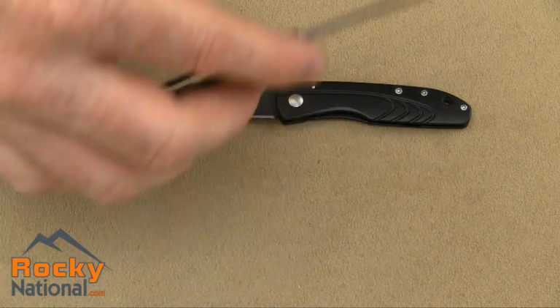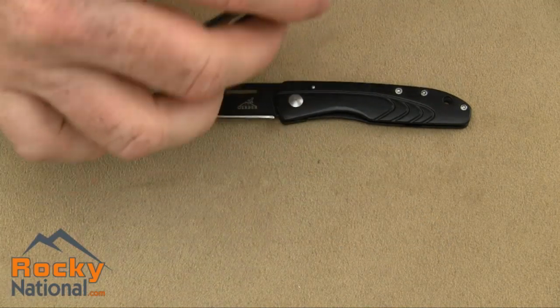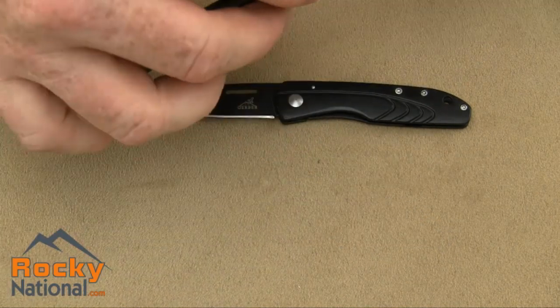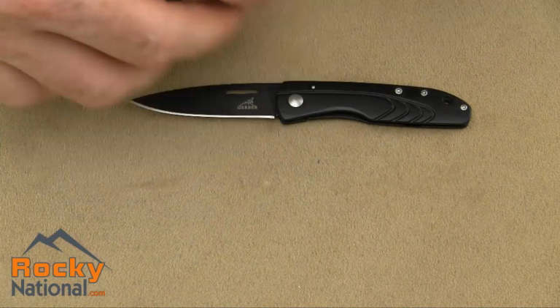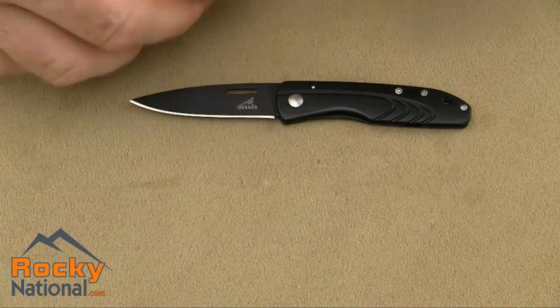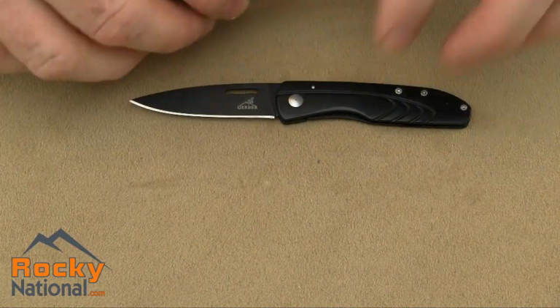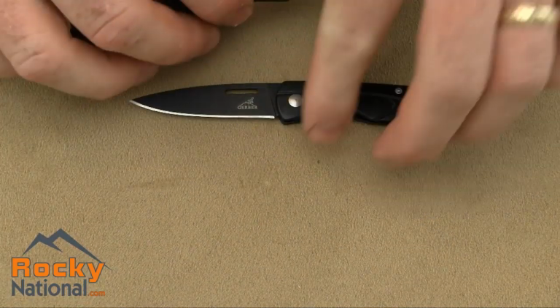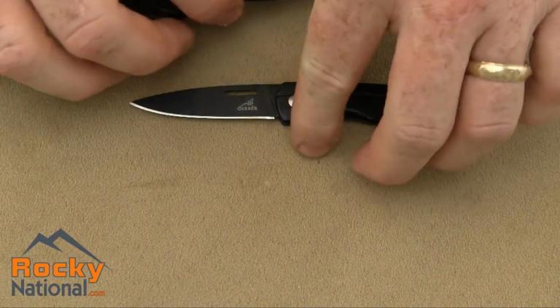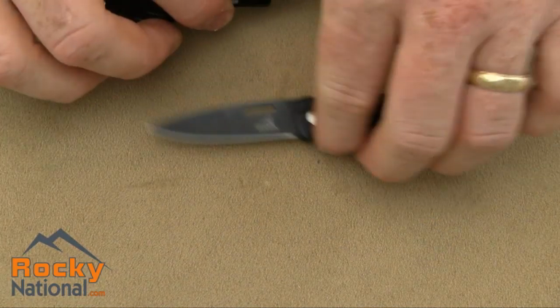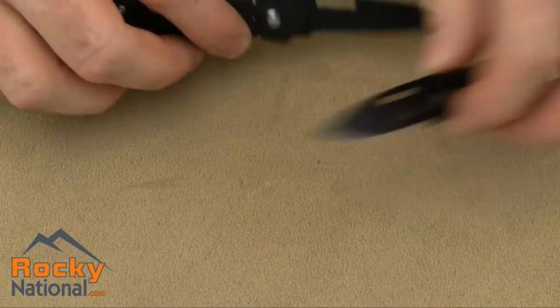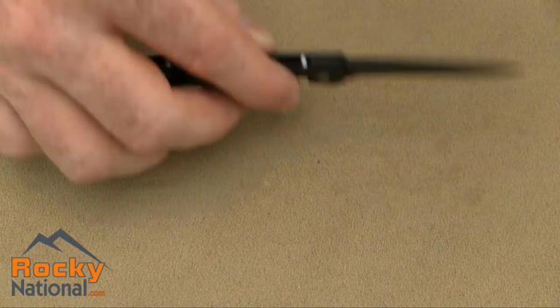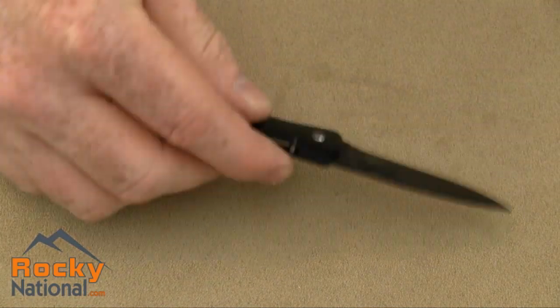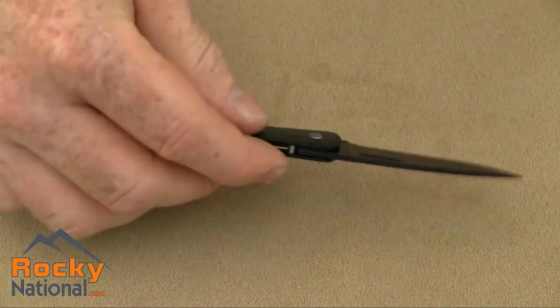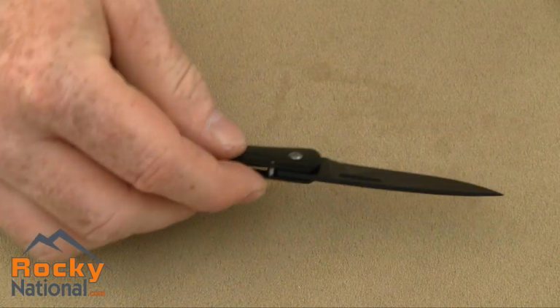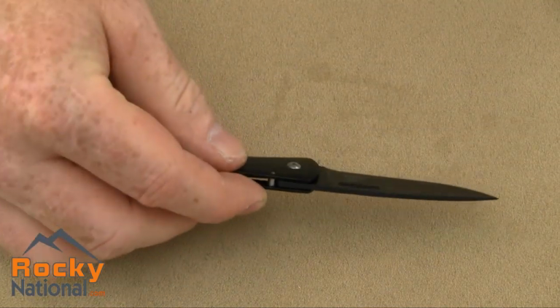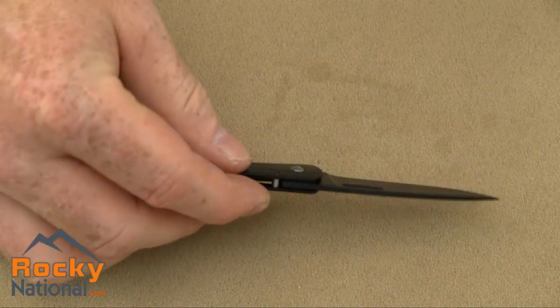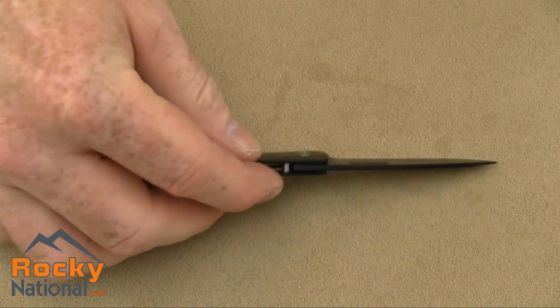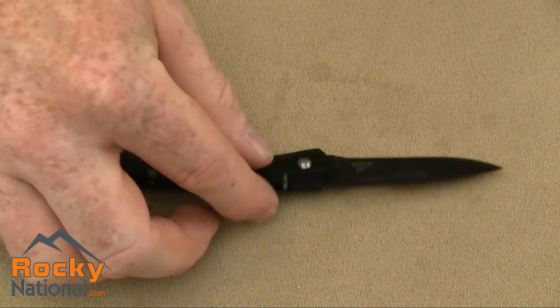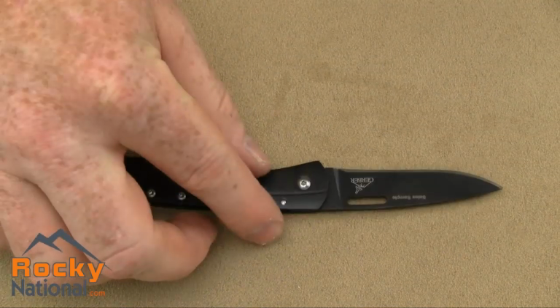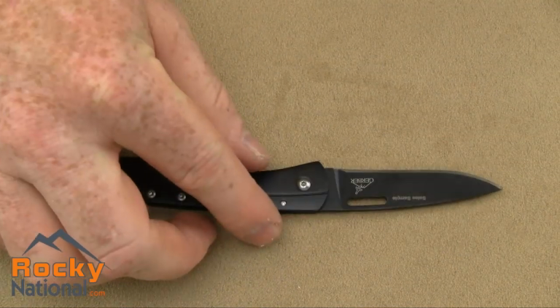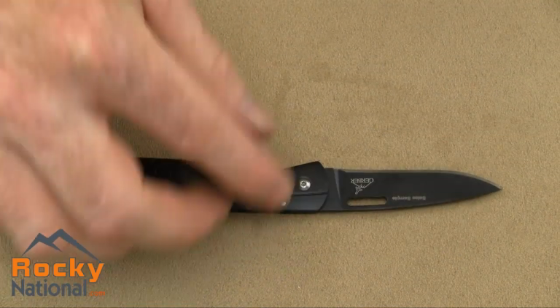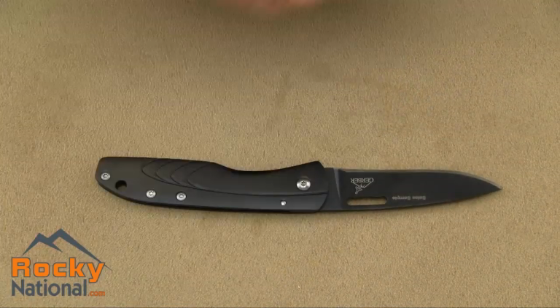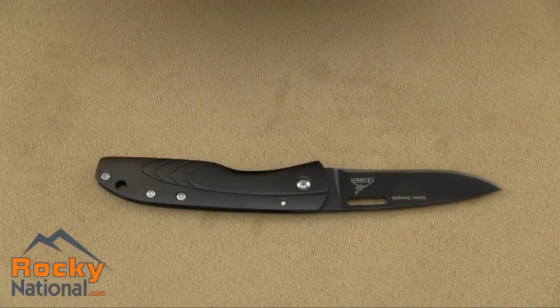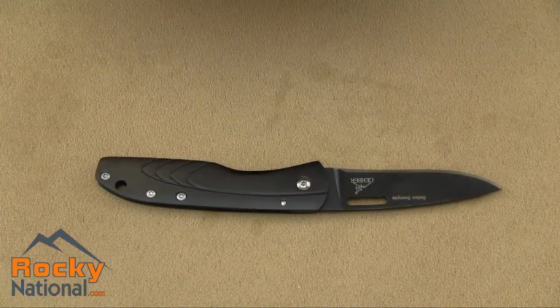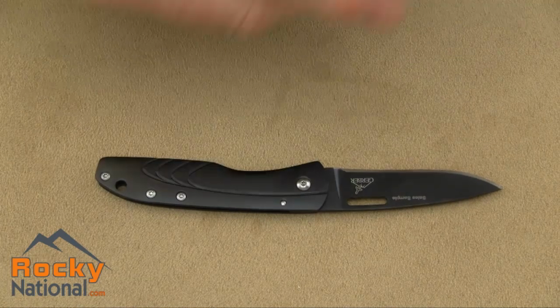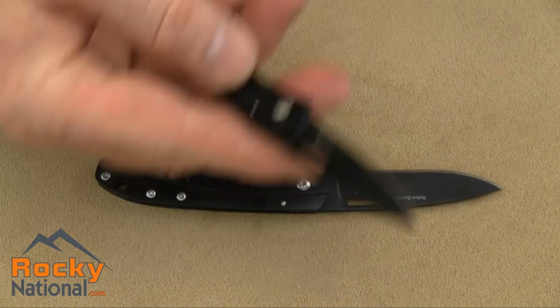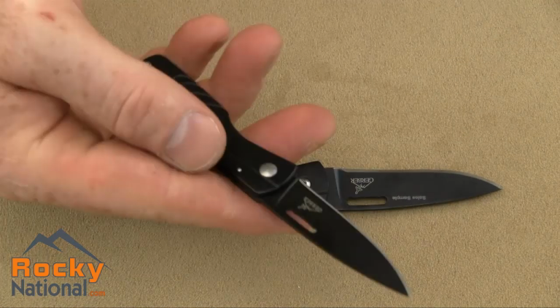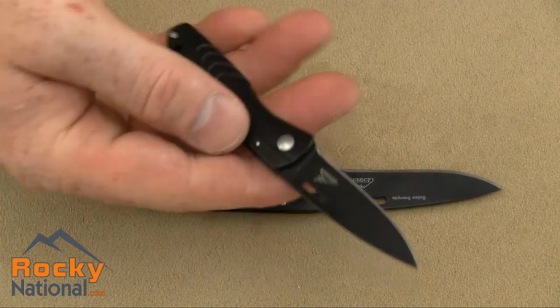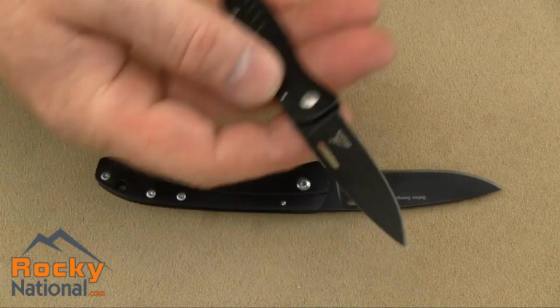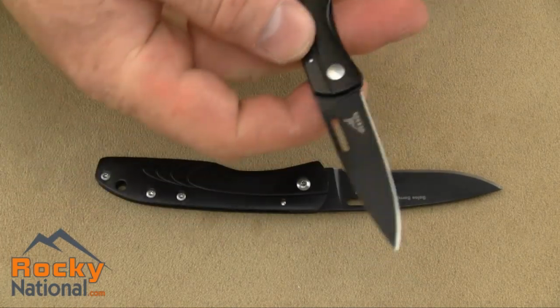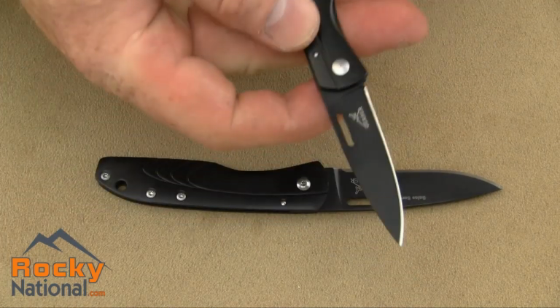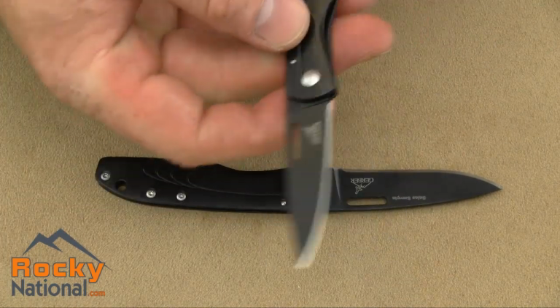Now we'll take a look at the 2.0. Get a look at that in the hand.